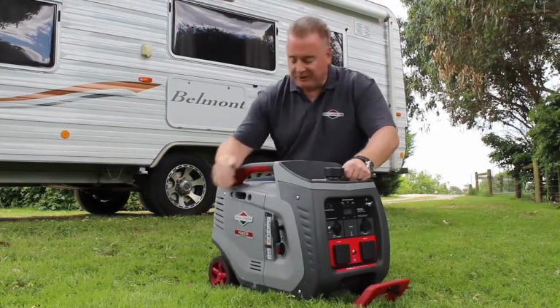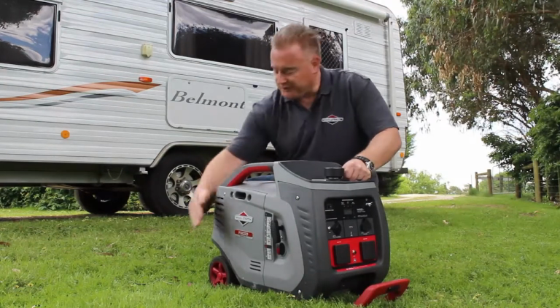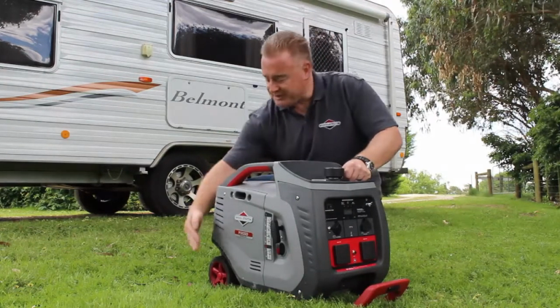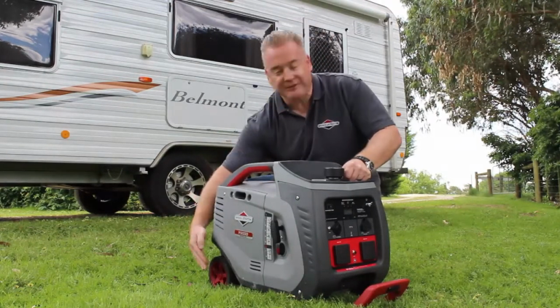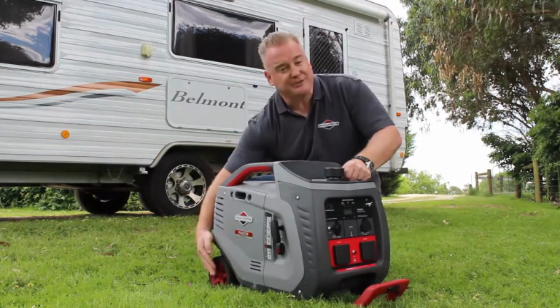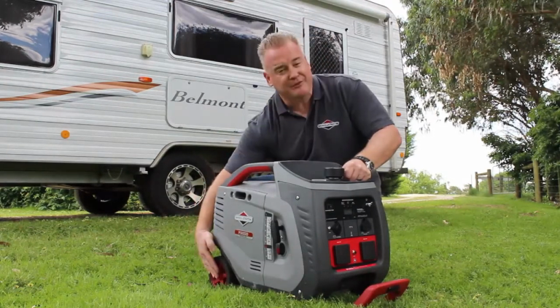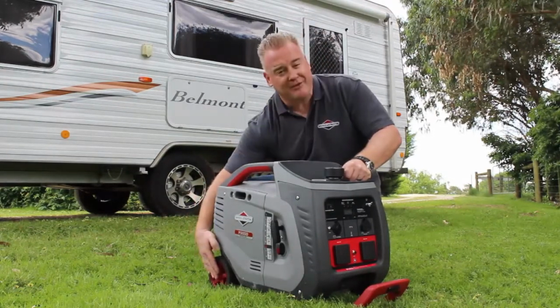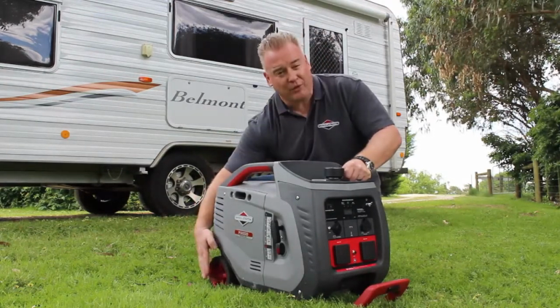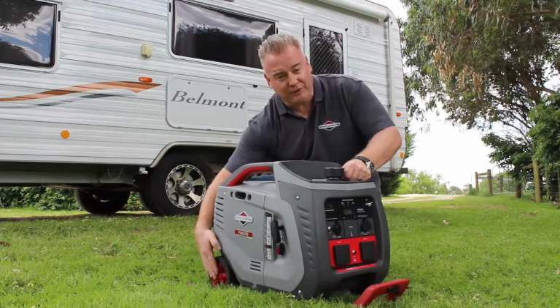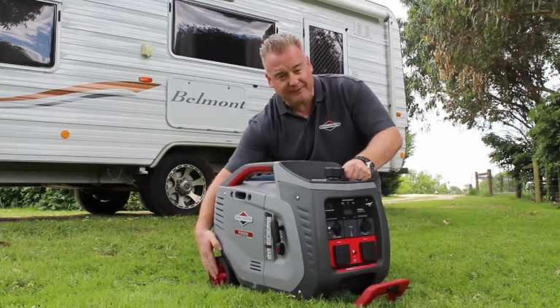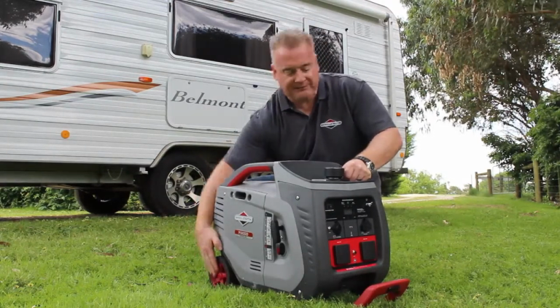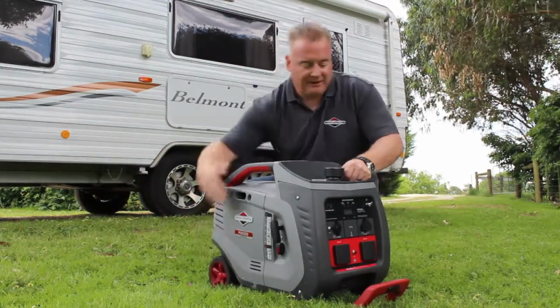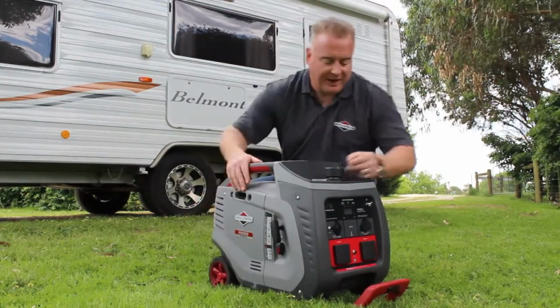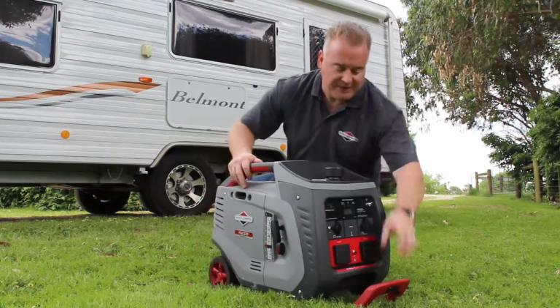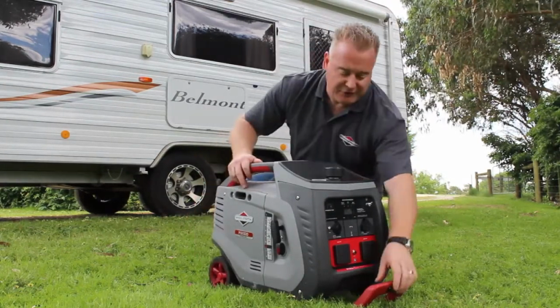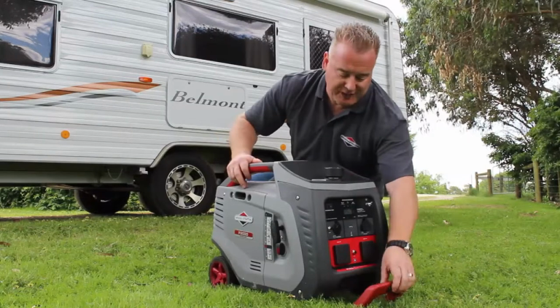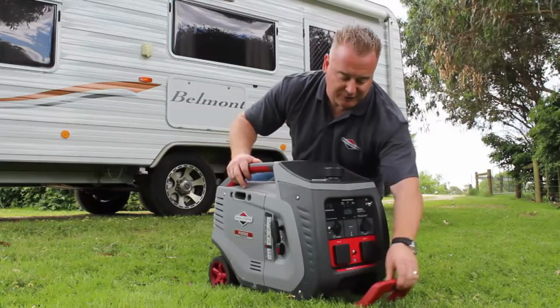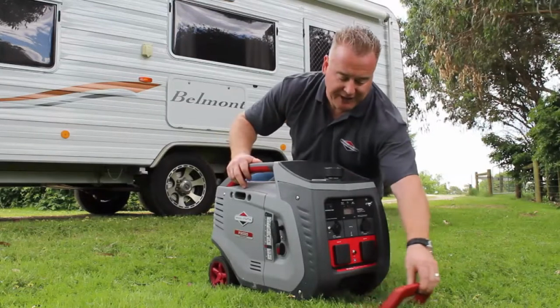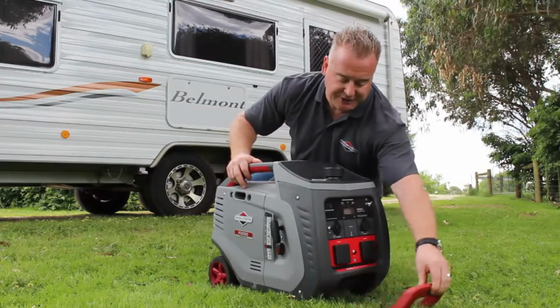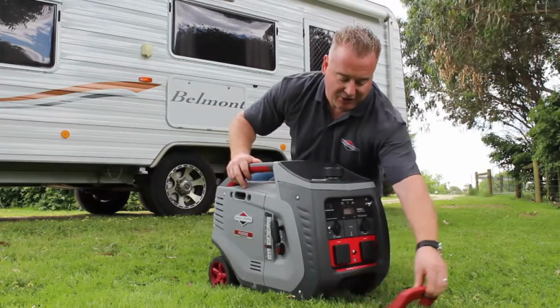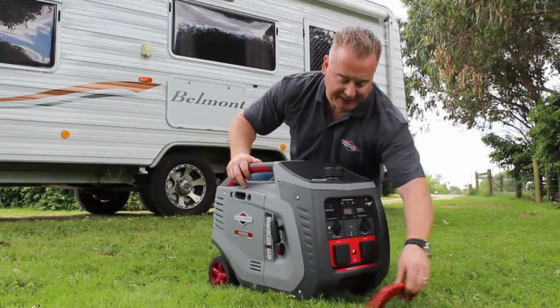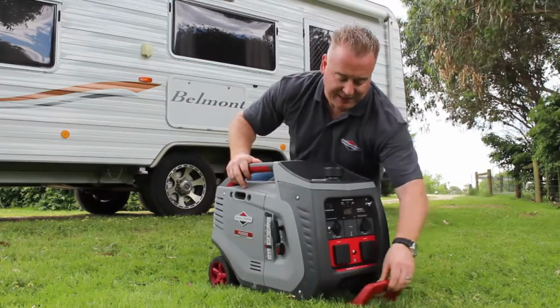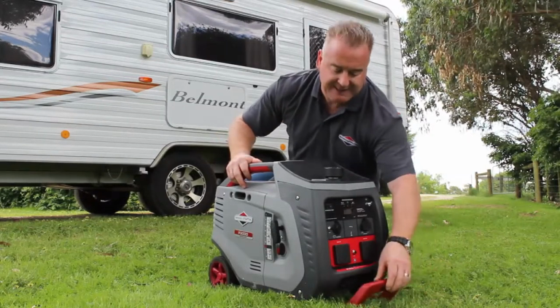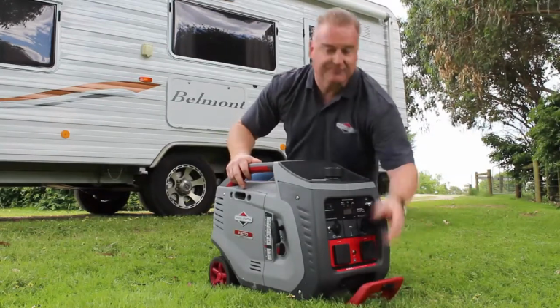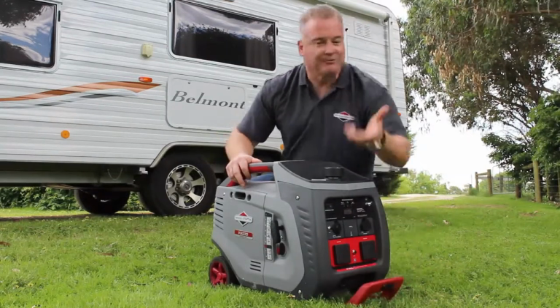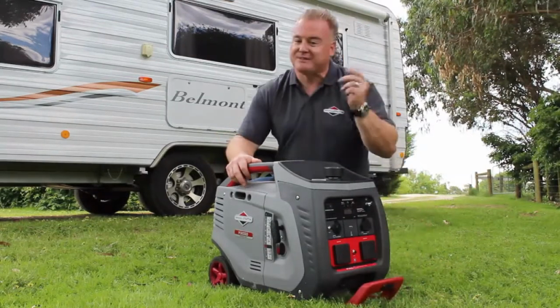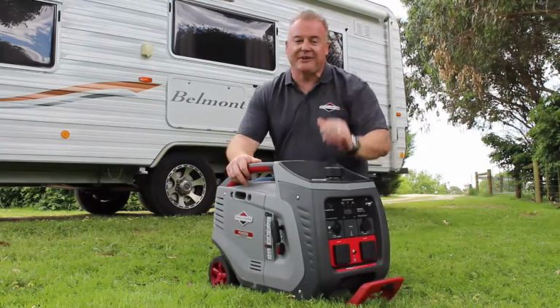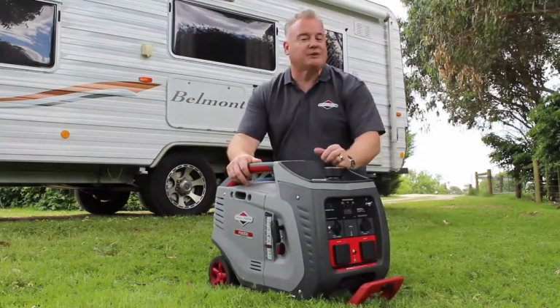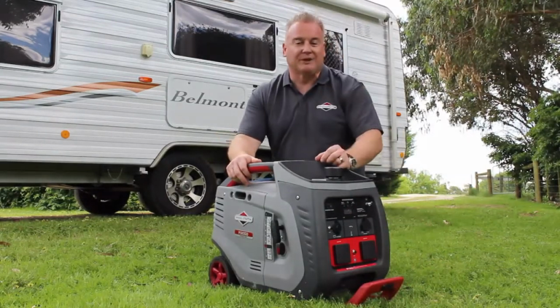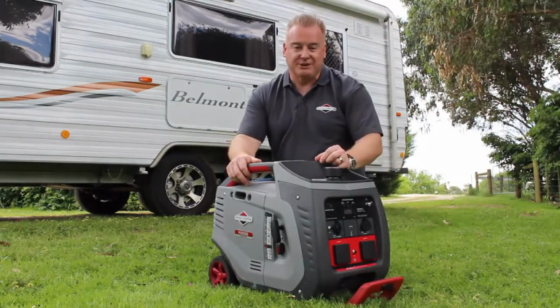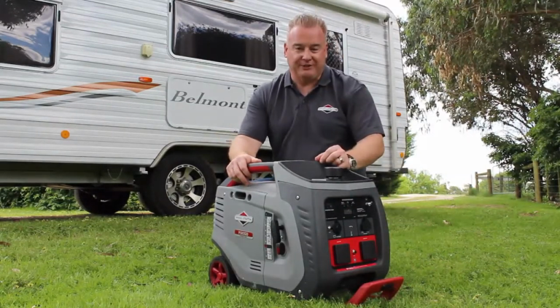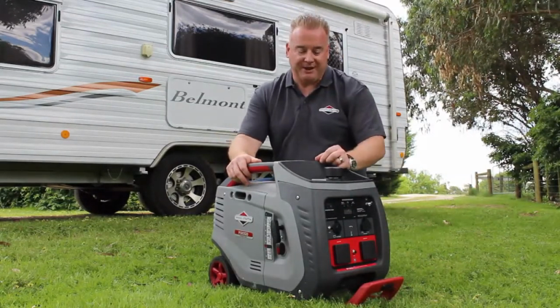You'll also see on this machine we have a wheel kit and a retractable luggage style handlebar system, which makes it very easy to wheel the machine around.